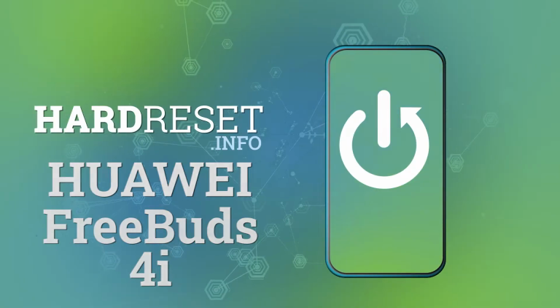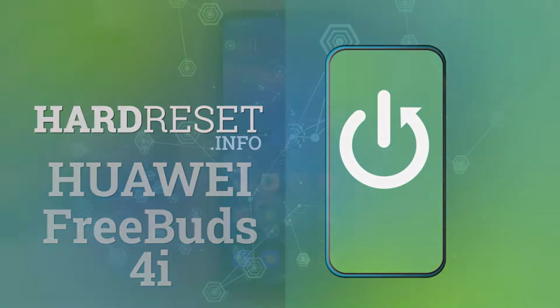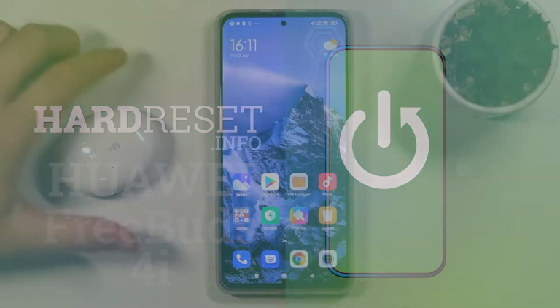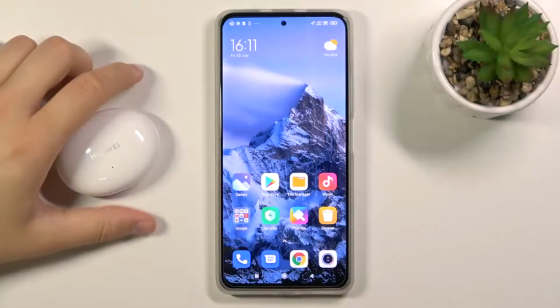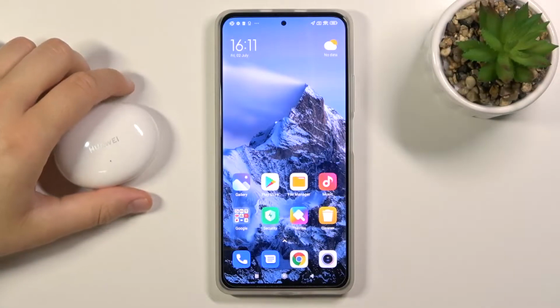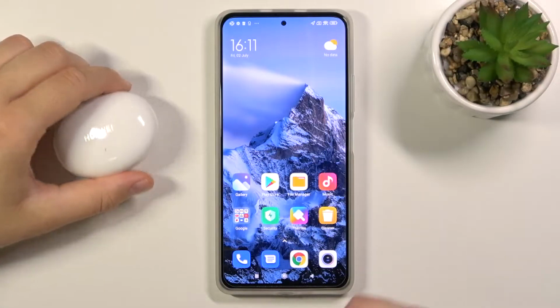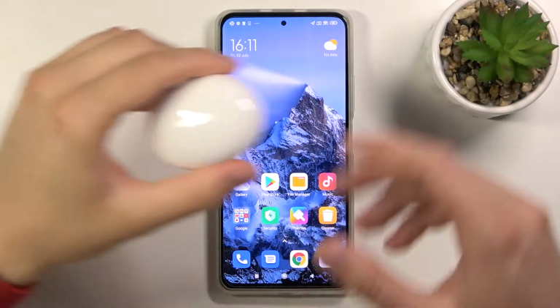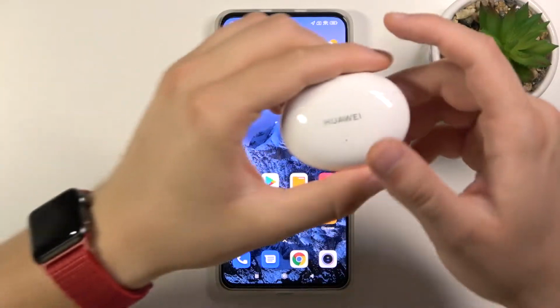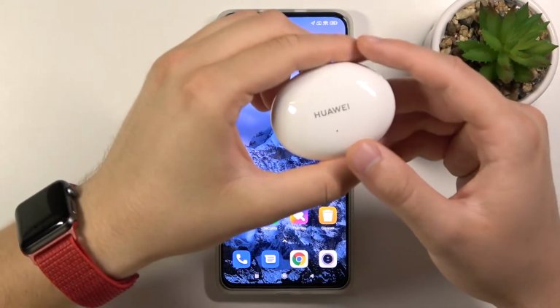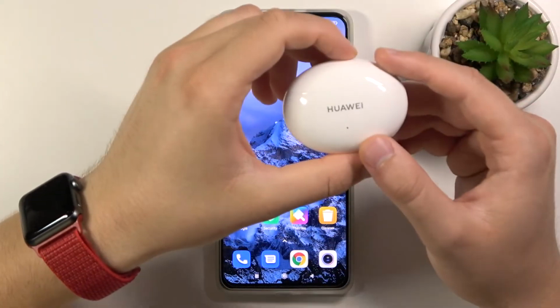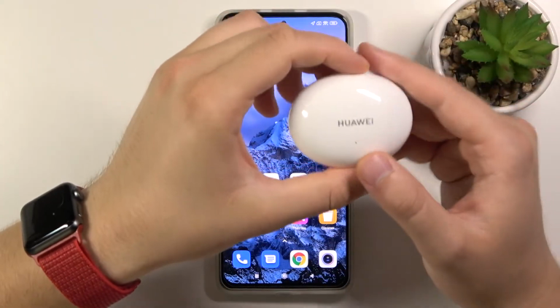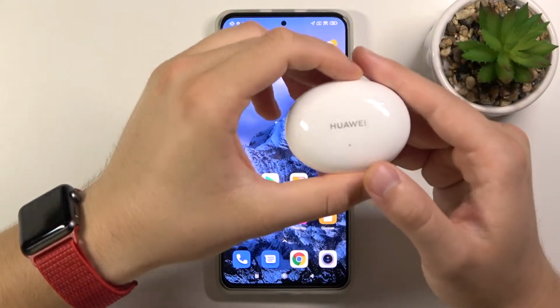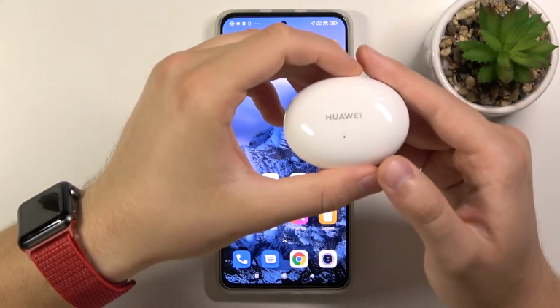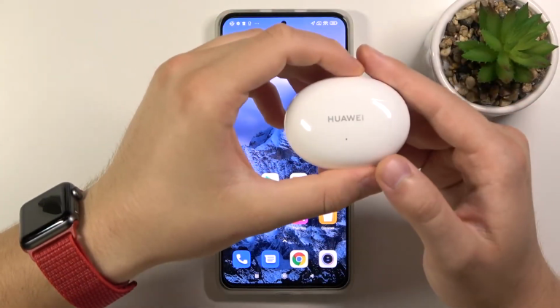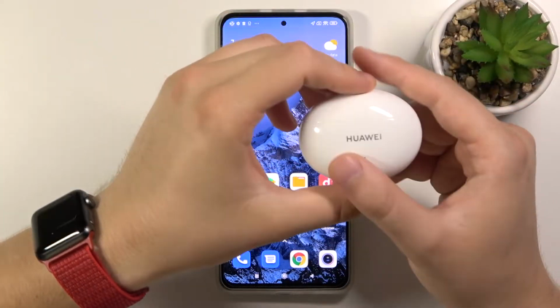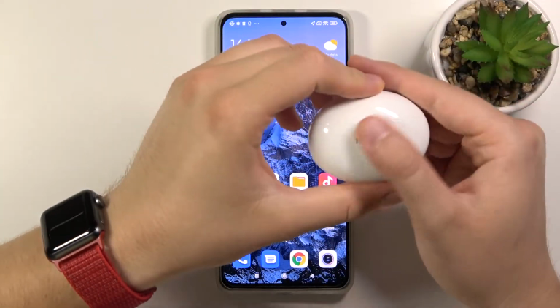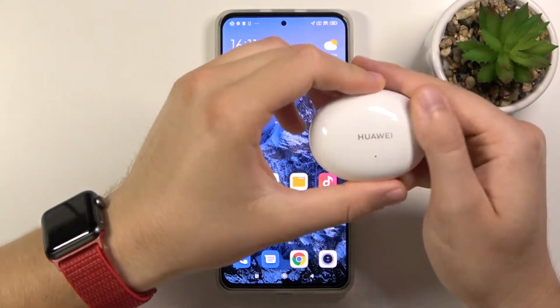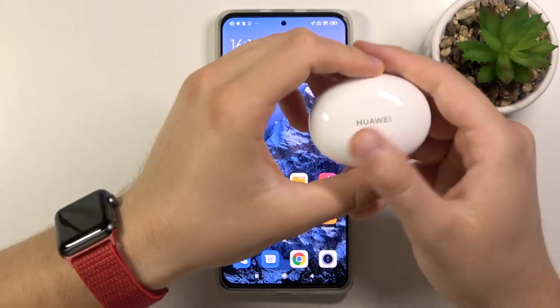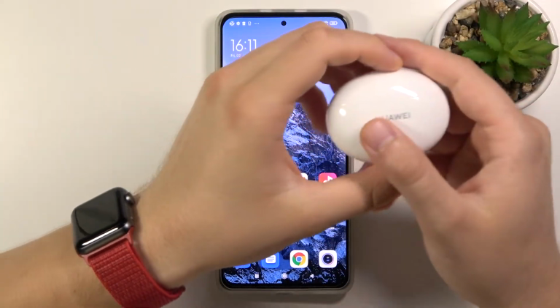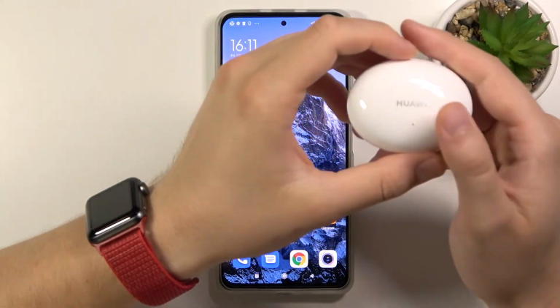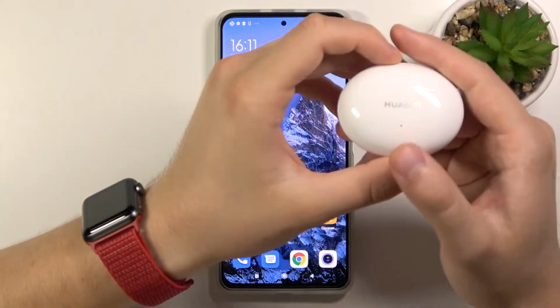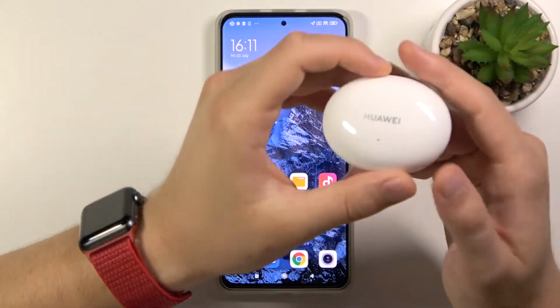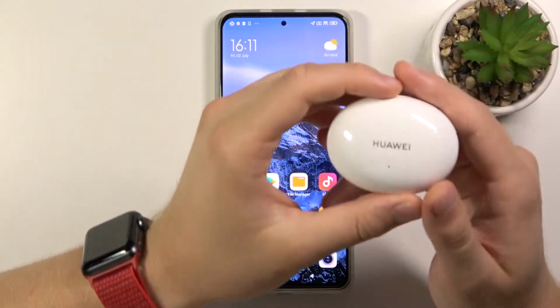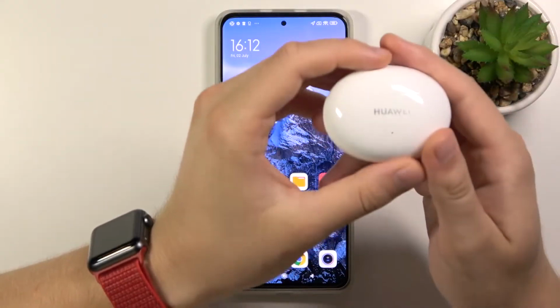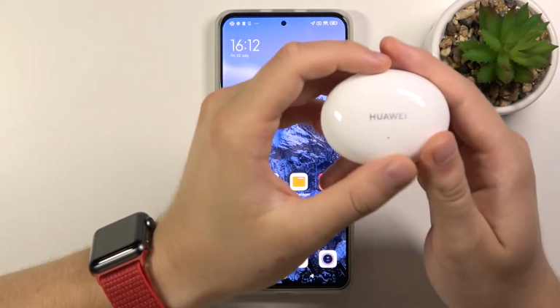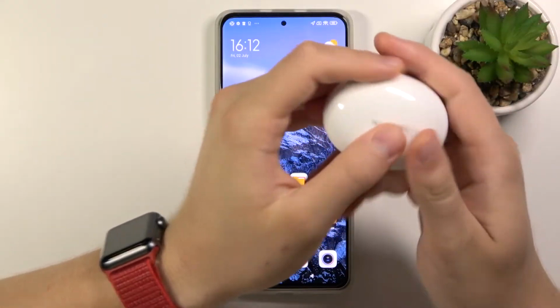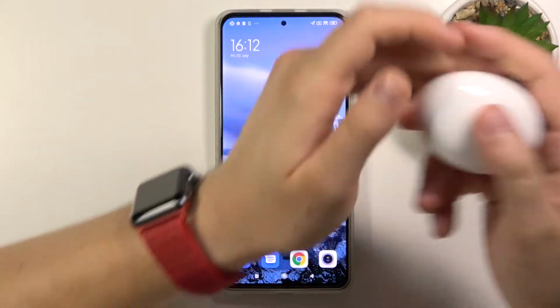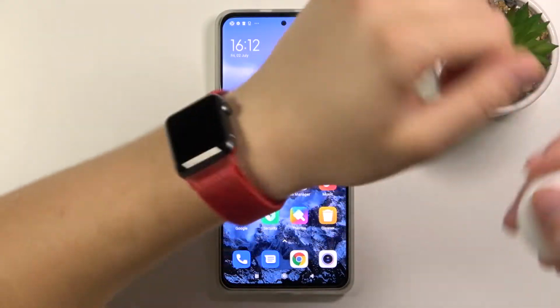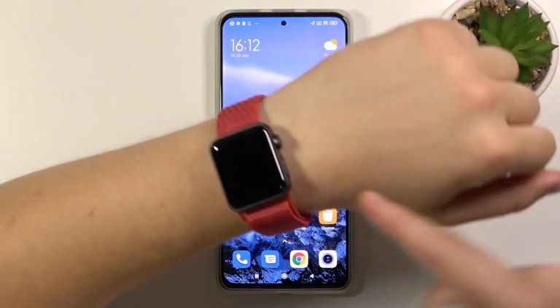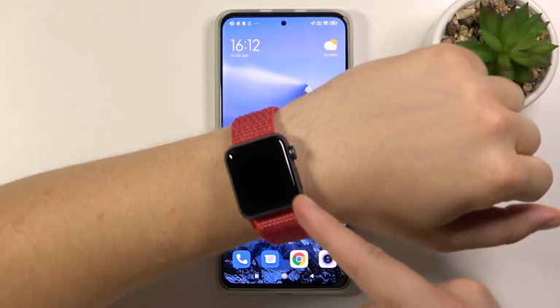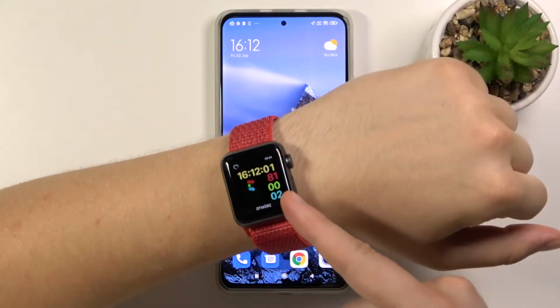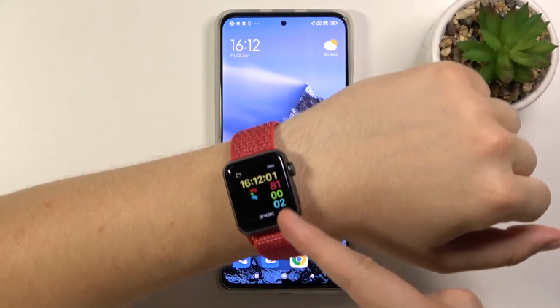Welcome. In front of me I have Huawei FreeBuds 4i and today I'll show you how we can connect these FreeBuds to your Apple Watch.